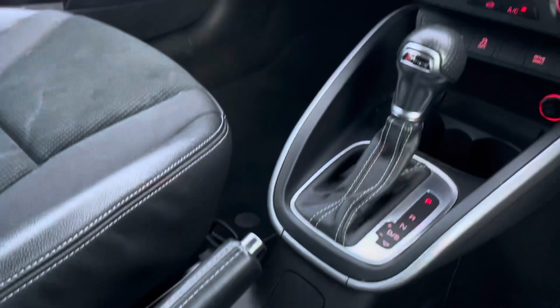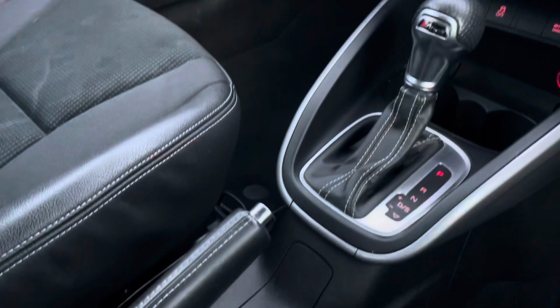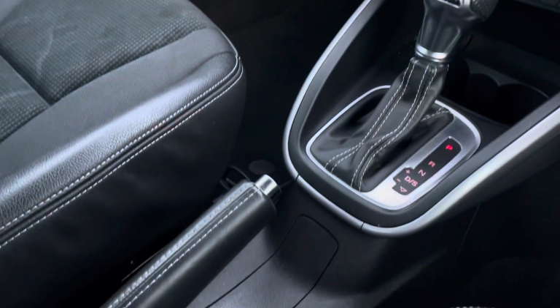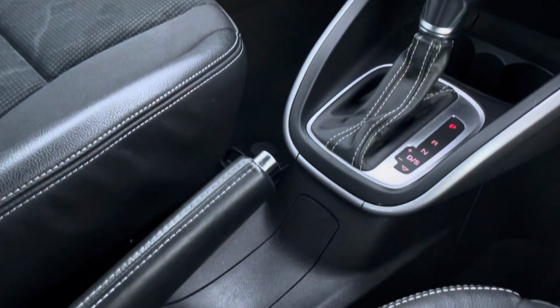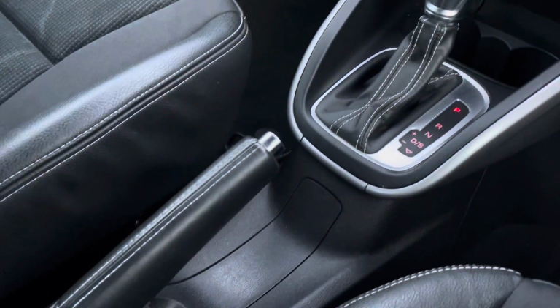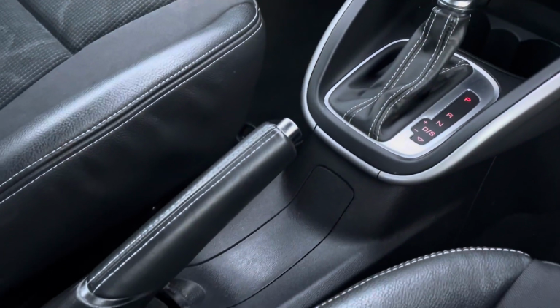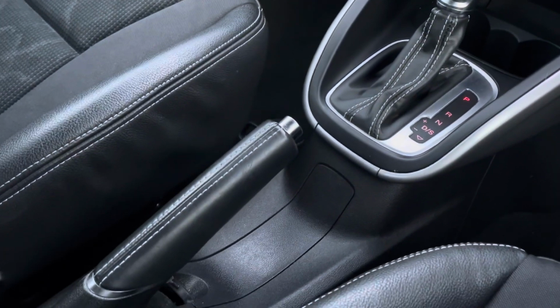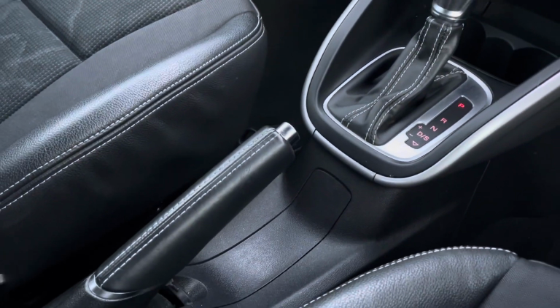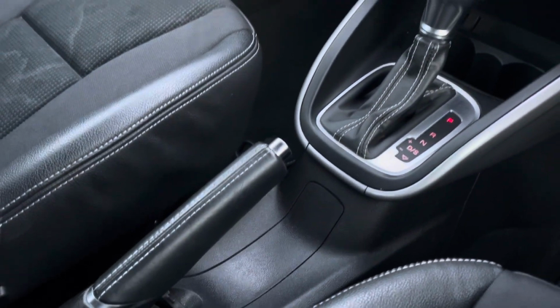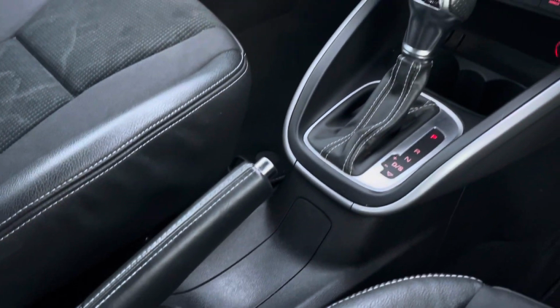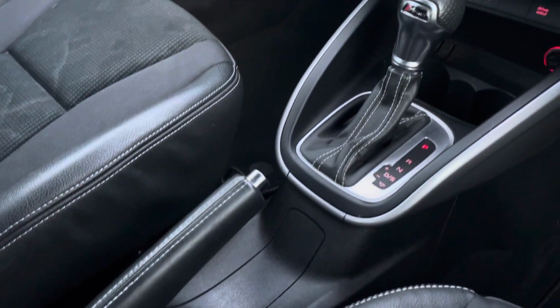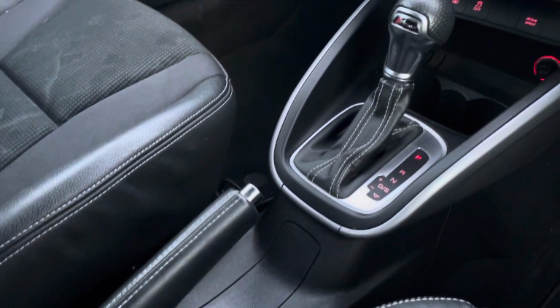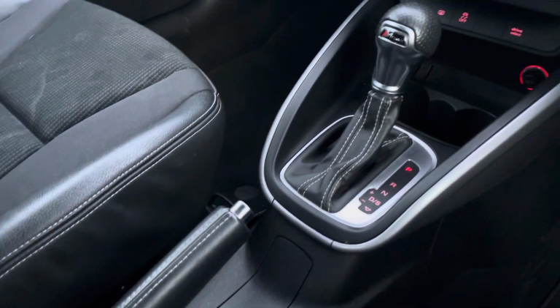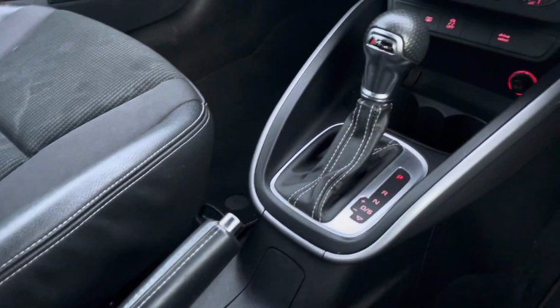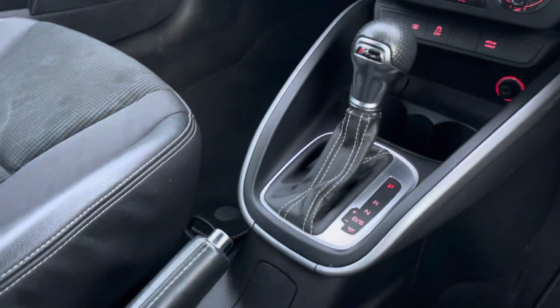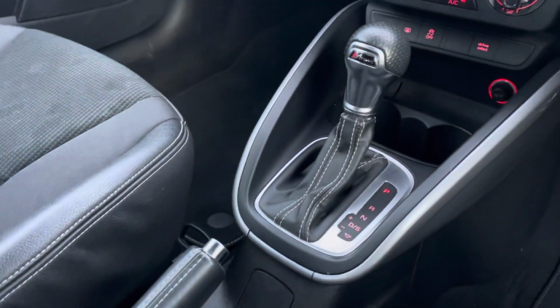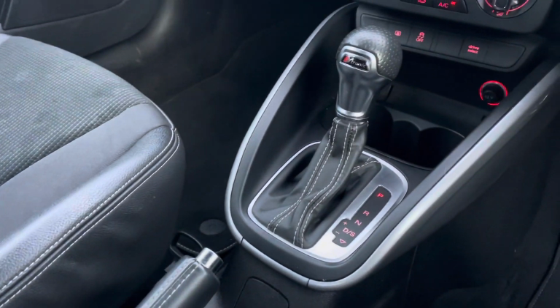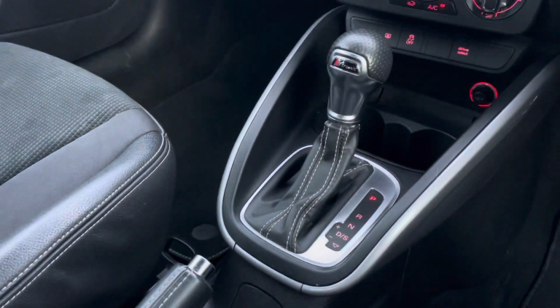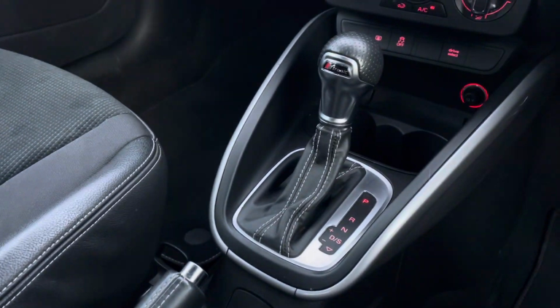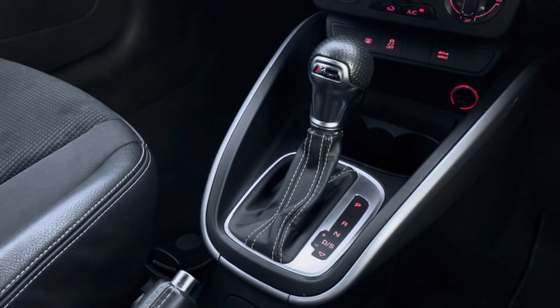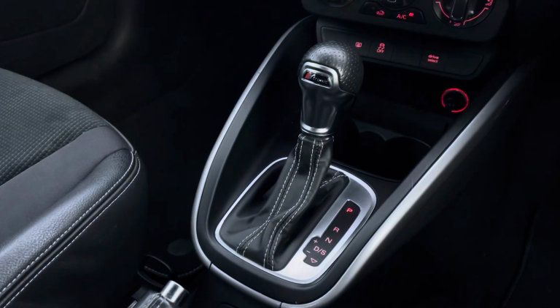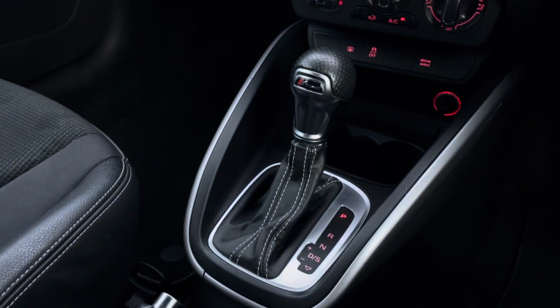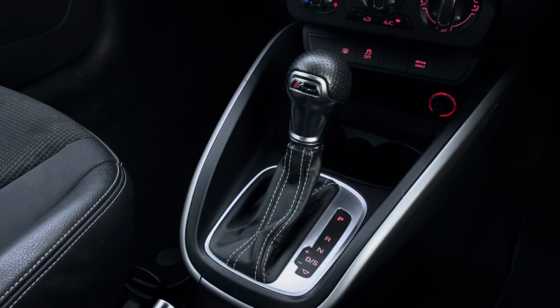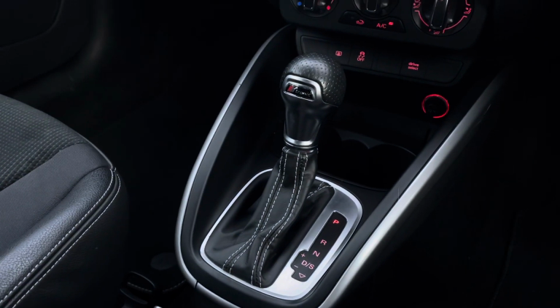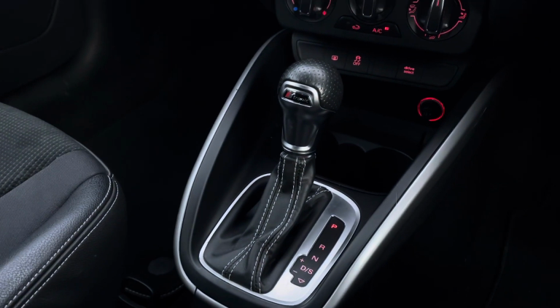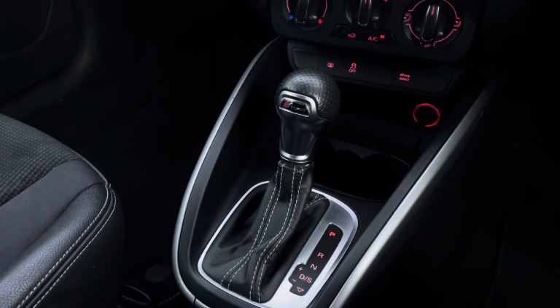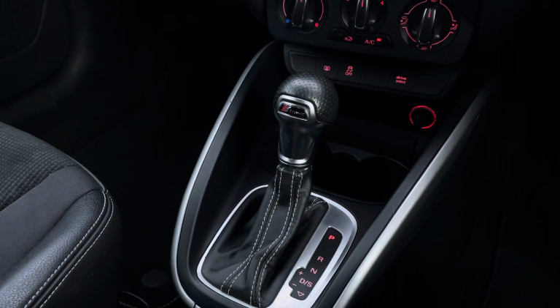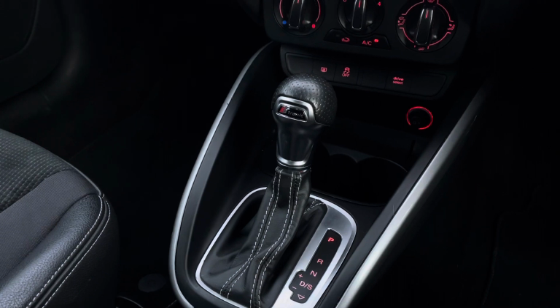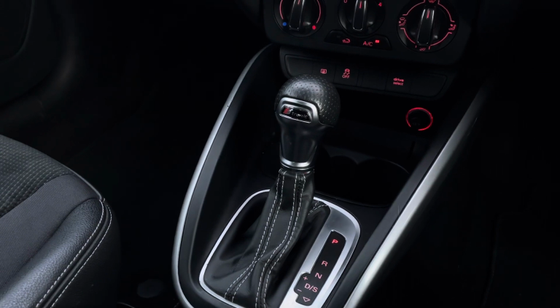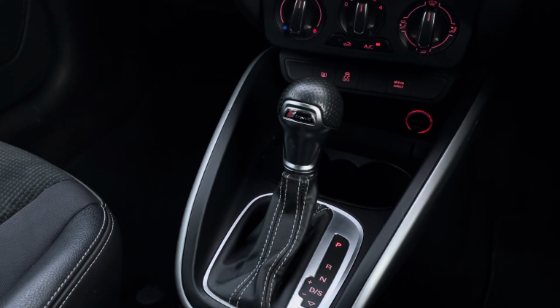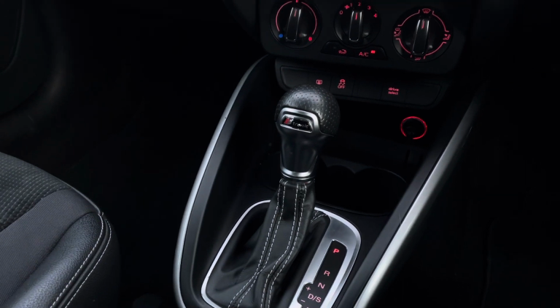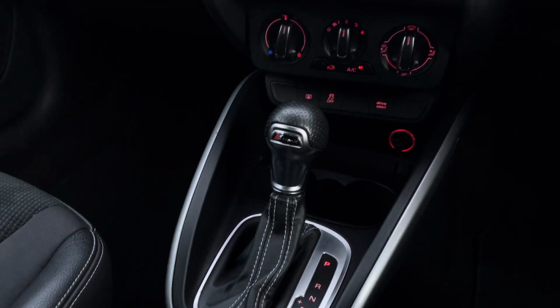In the centre console, there is a leather manual handbrake, as well as the vehicle's automatic gear selector finished with the S-Tronic logo.